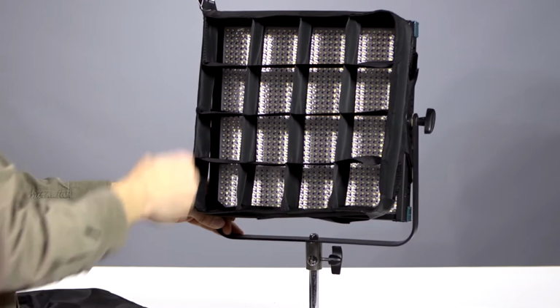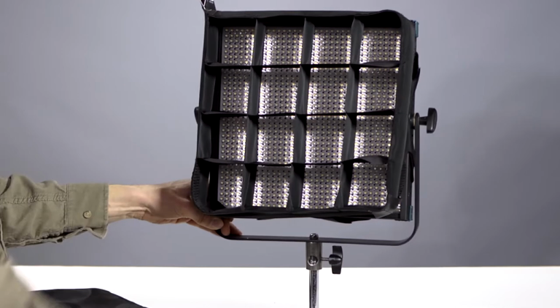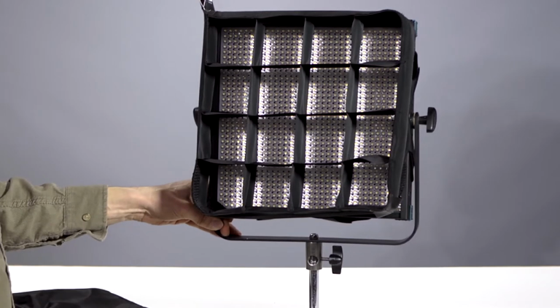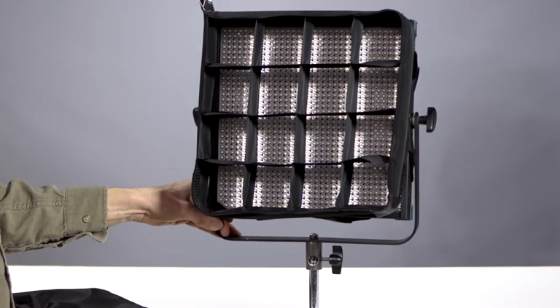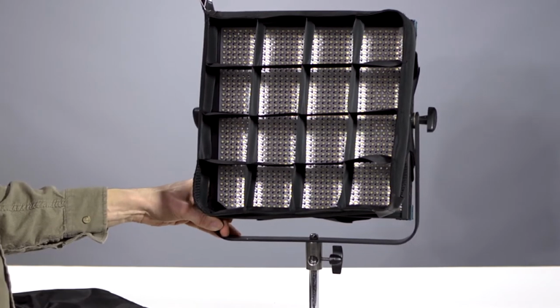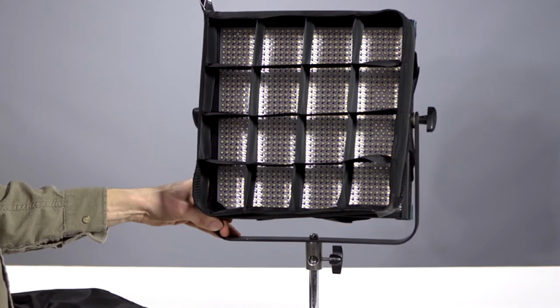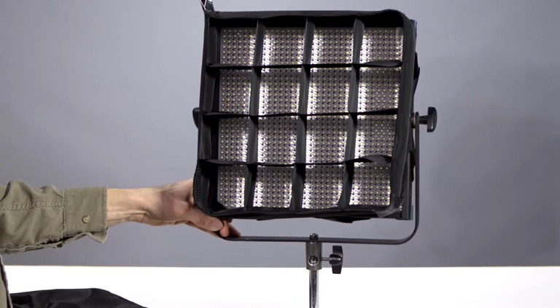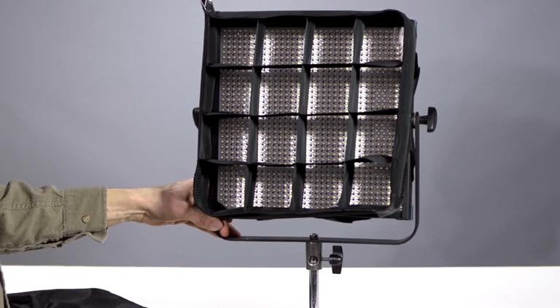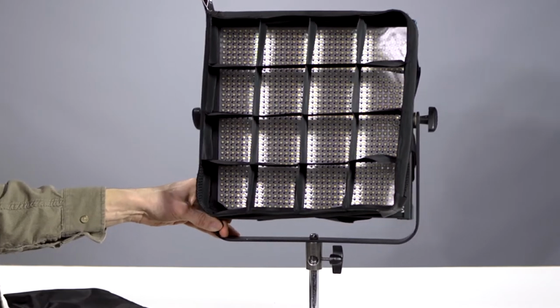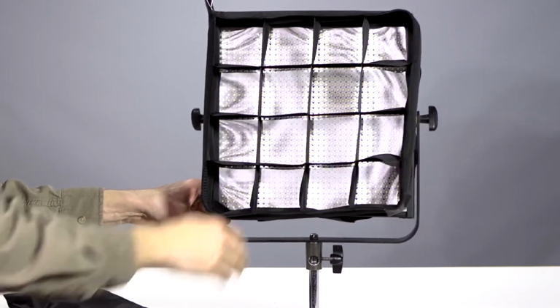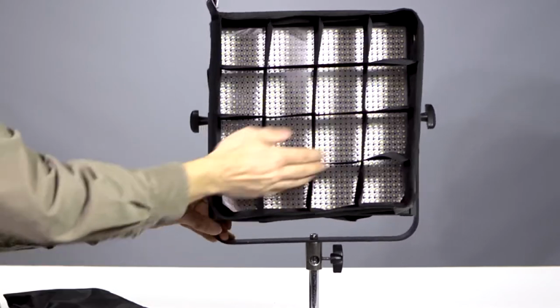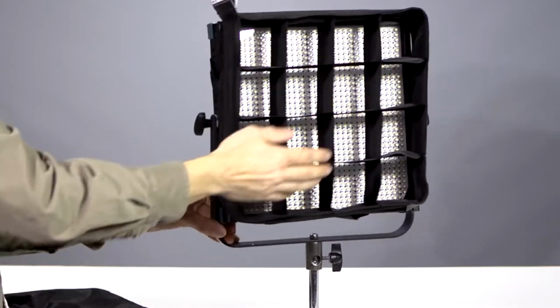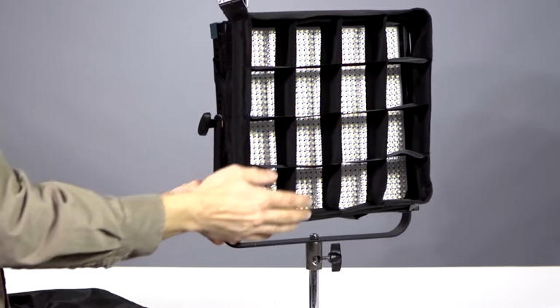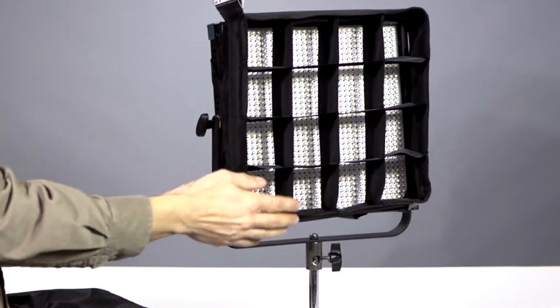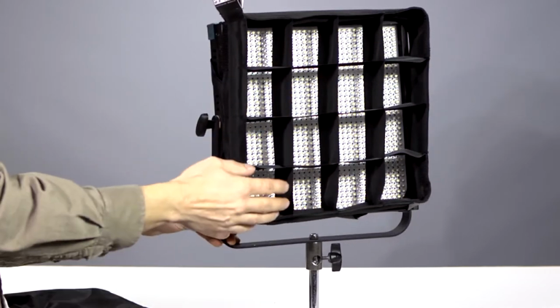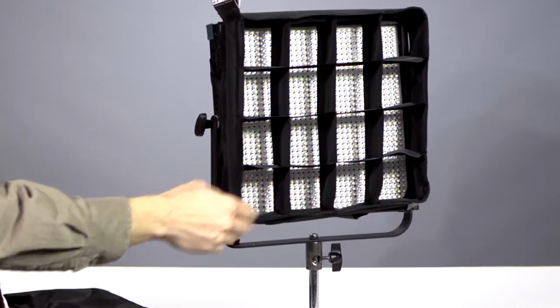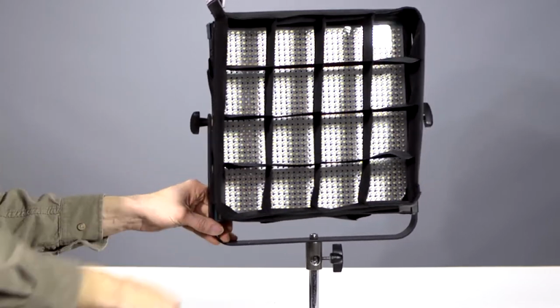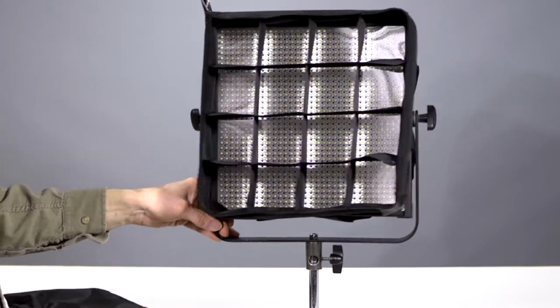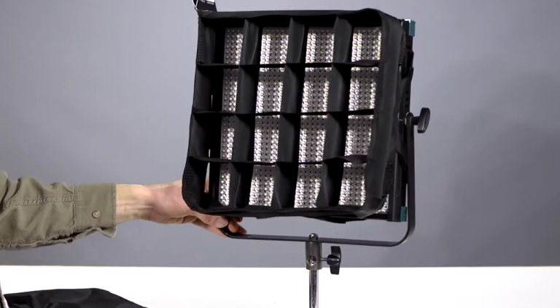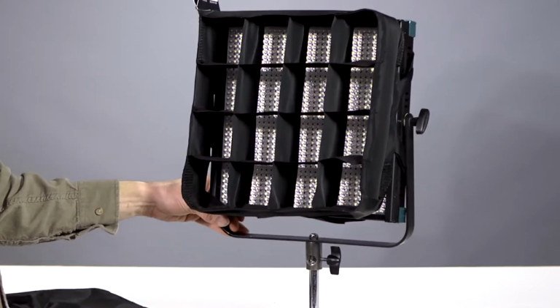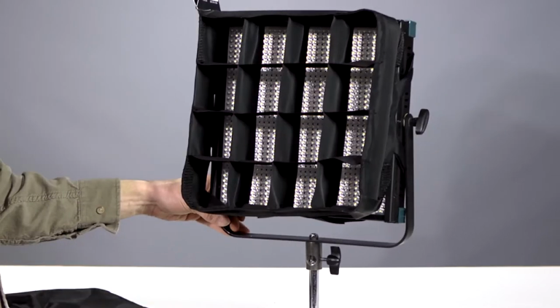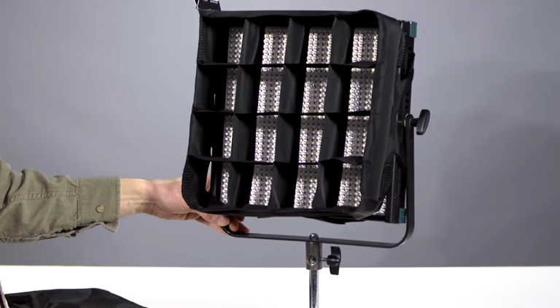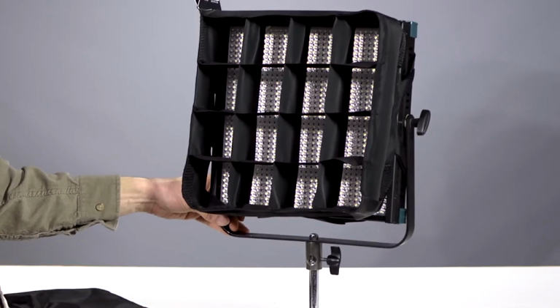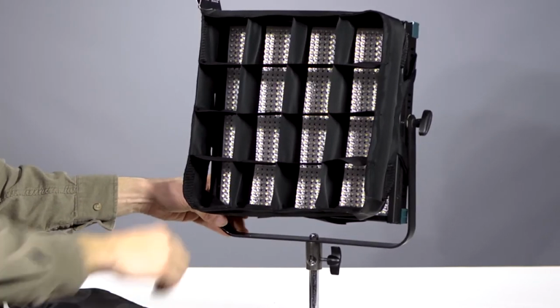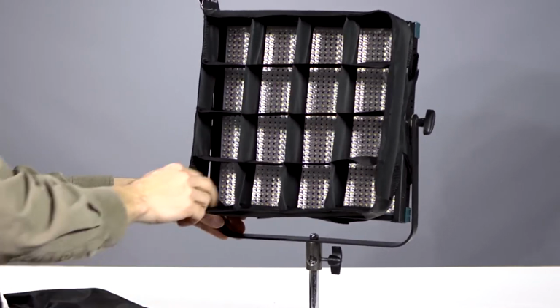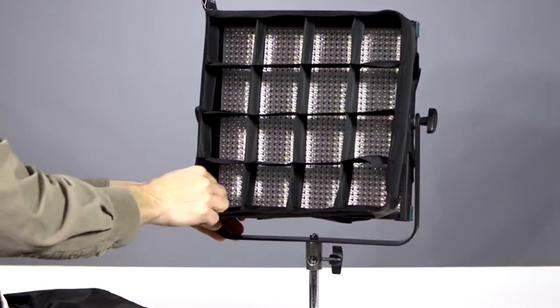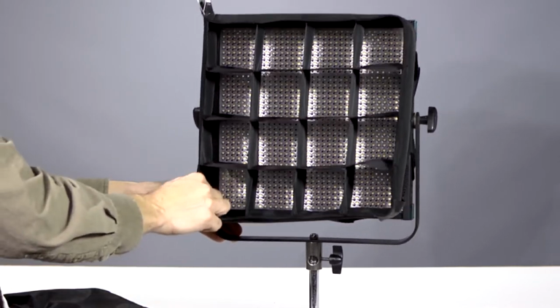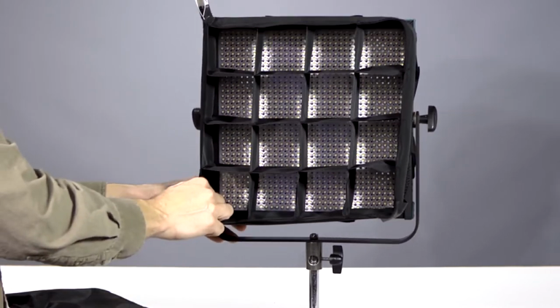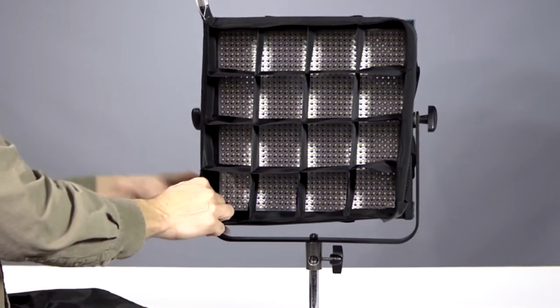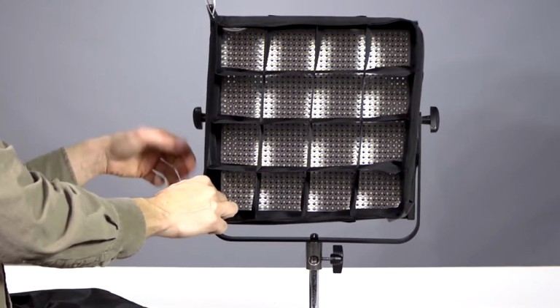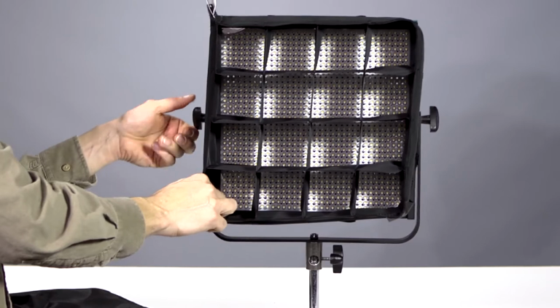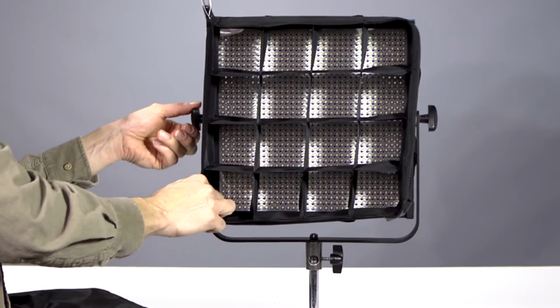Your grid in the middle allows you to focus the light where you want it and control the spill.